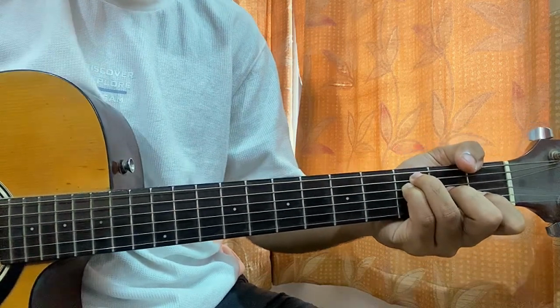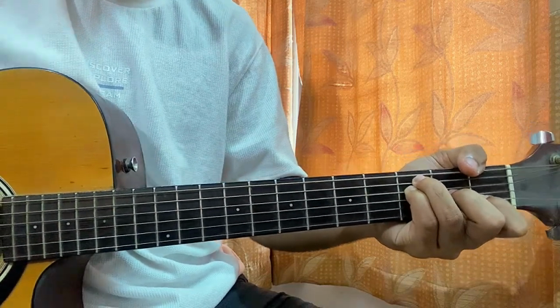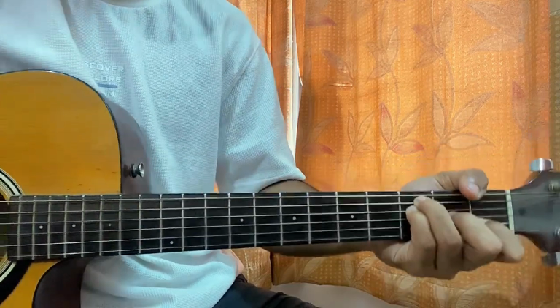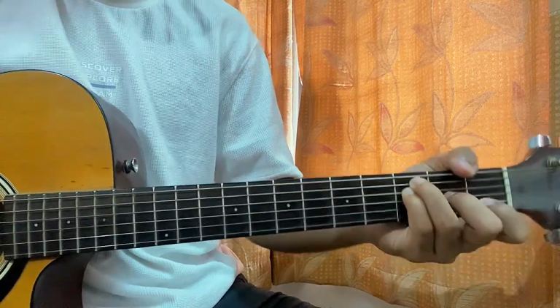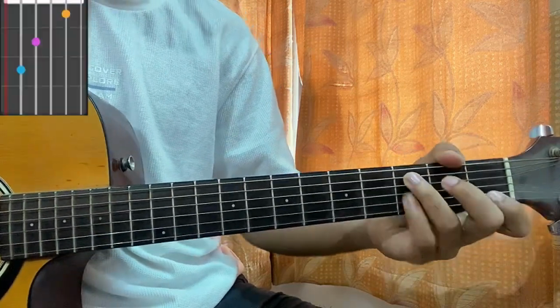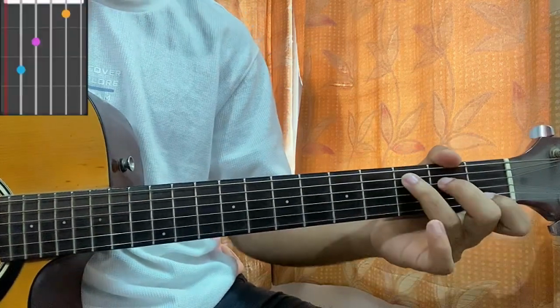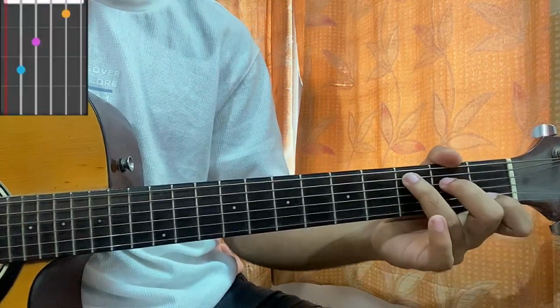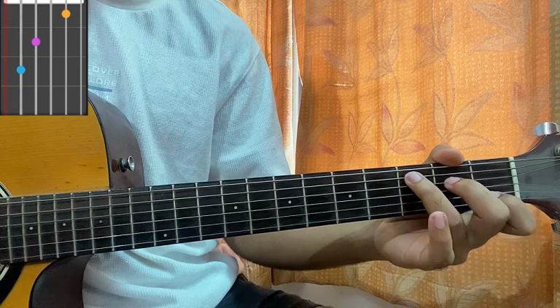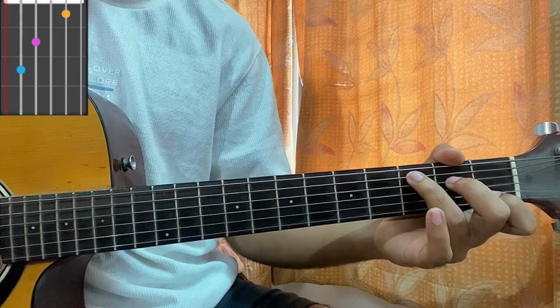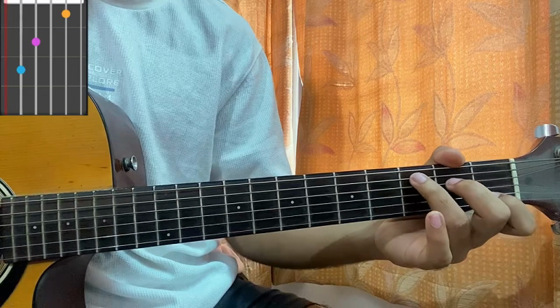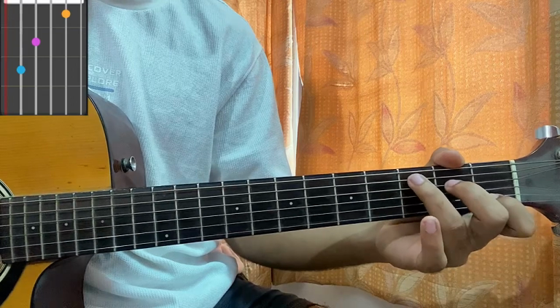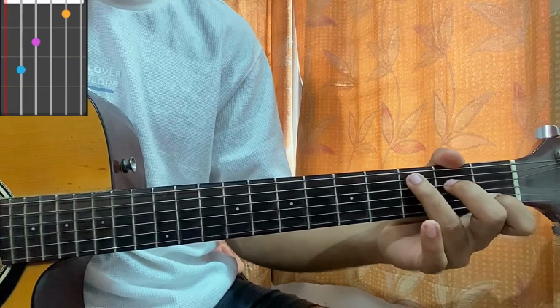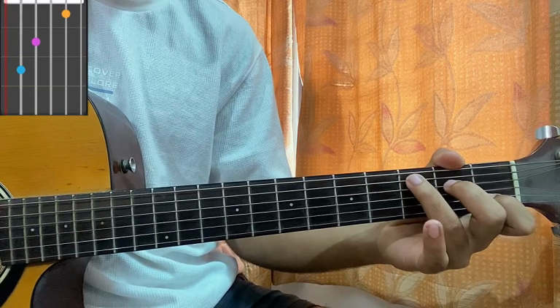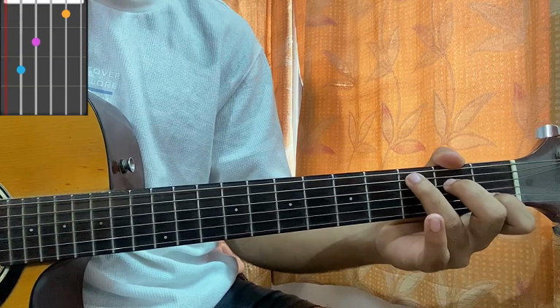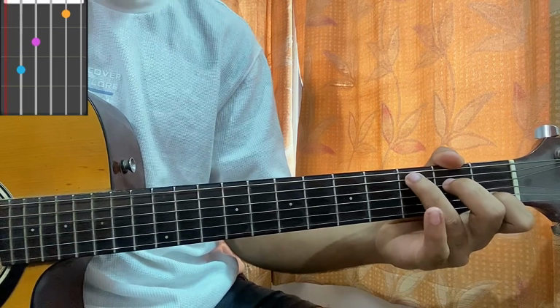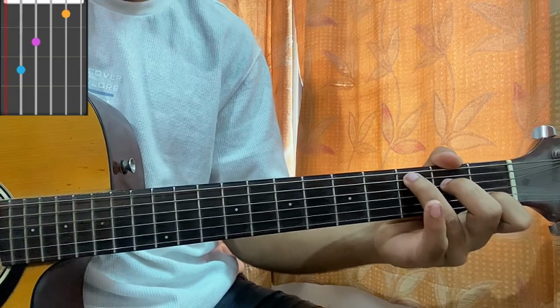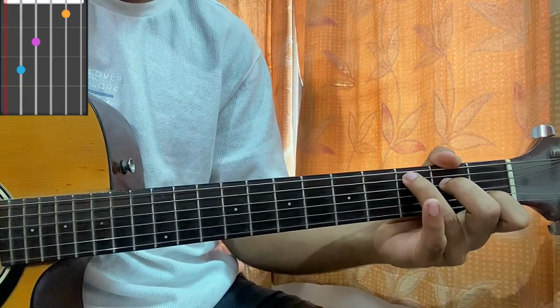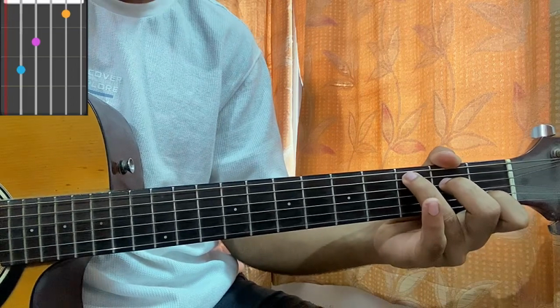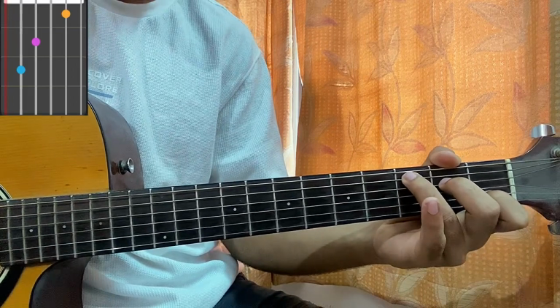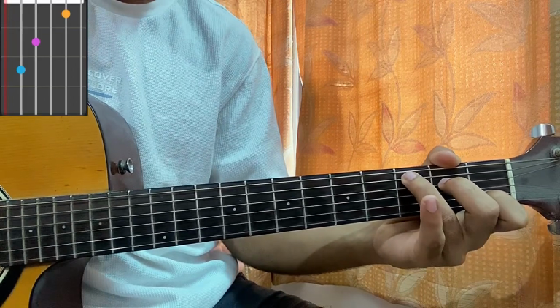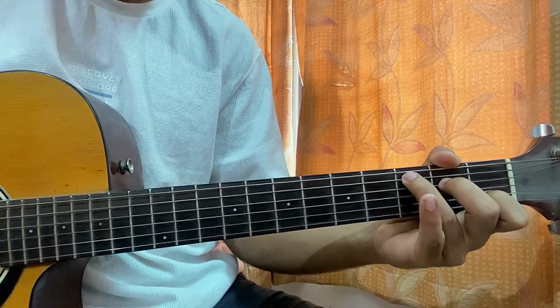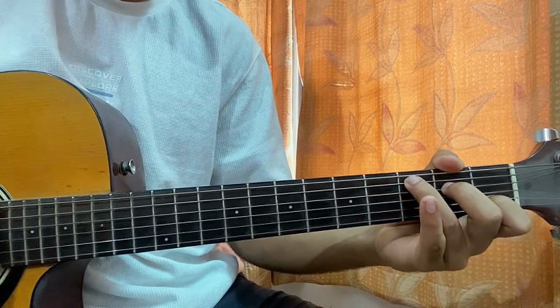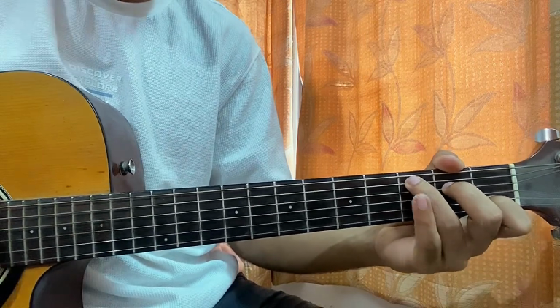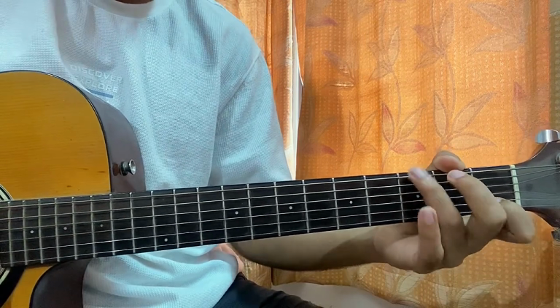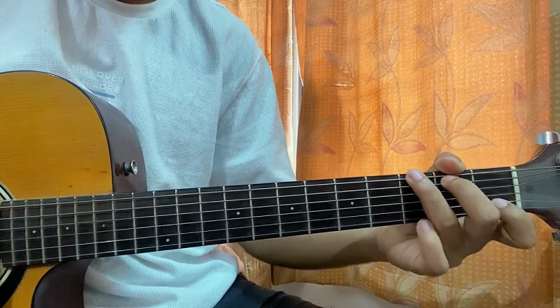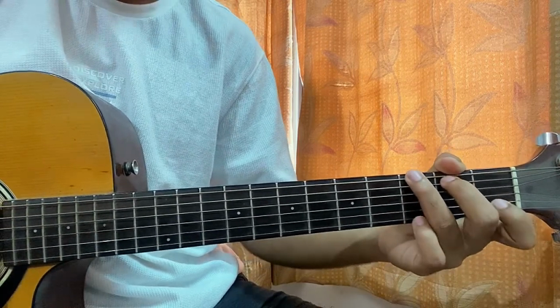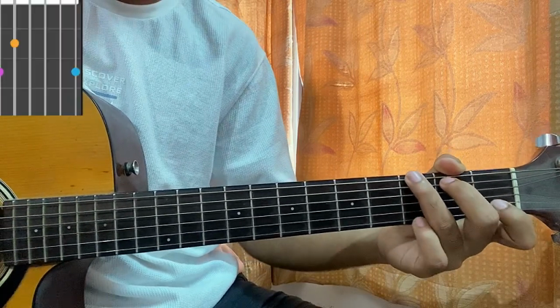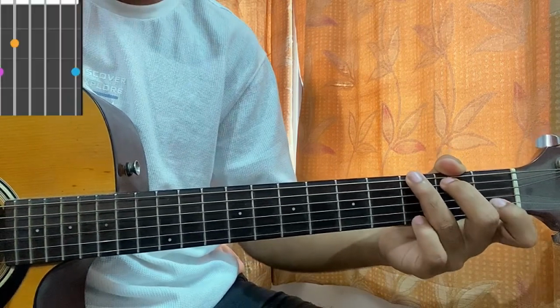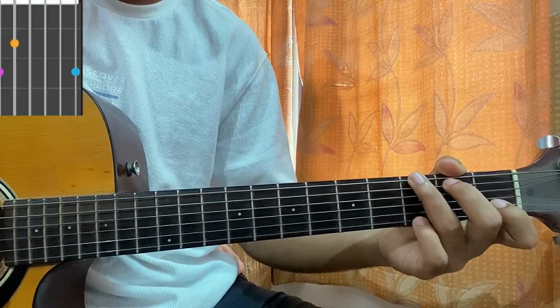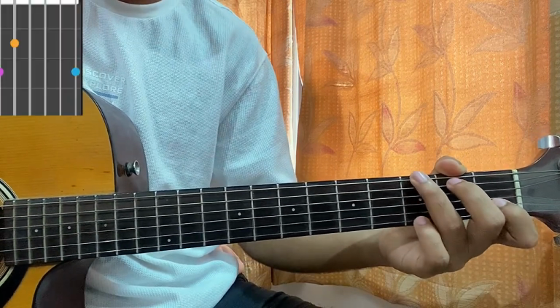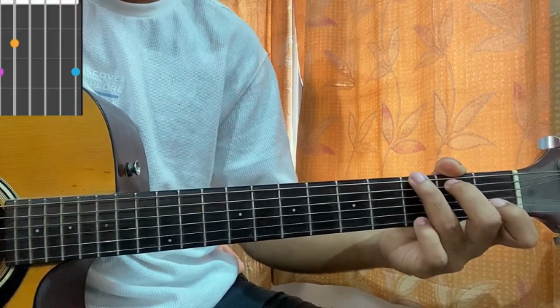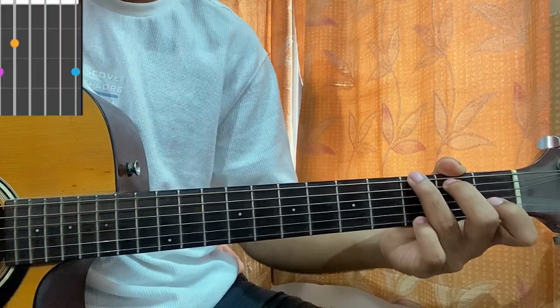Then we have C major: mute, 3, 2, open, 1st, open. Then we have G: 3, 2, open, open, open, 3.